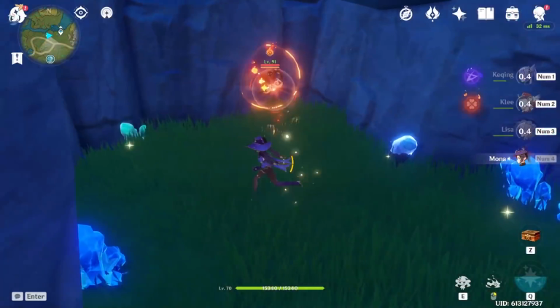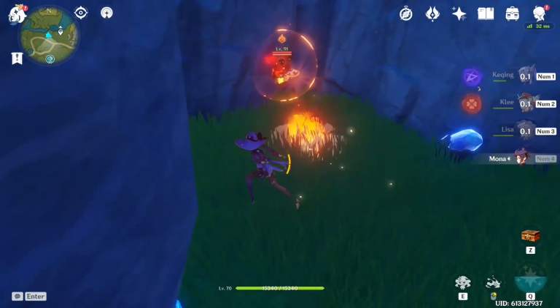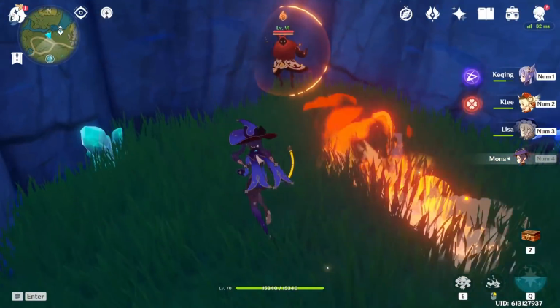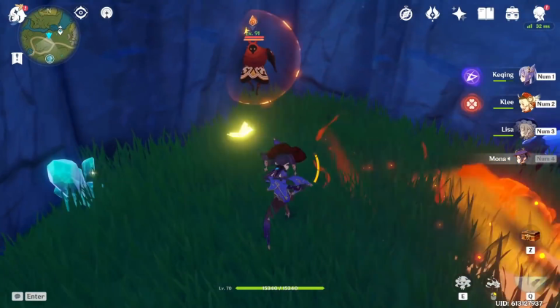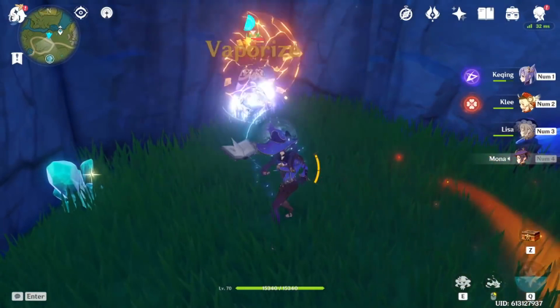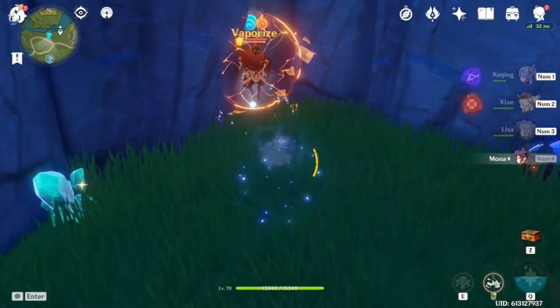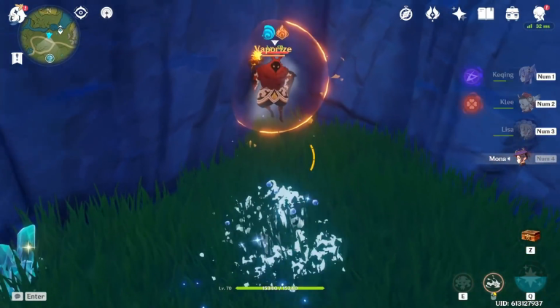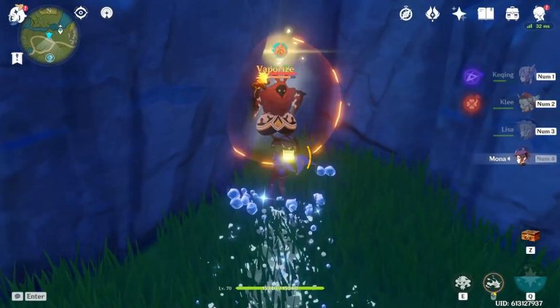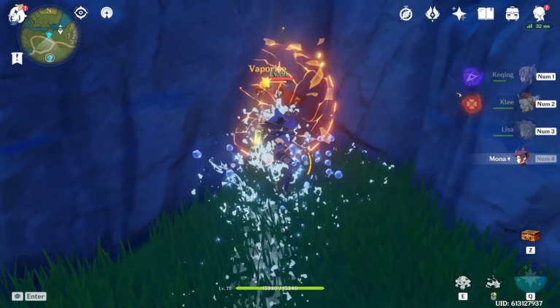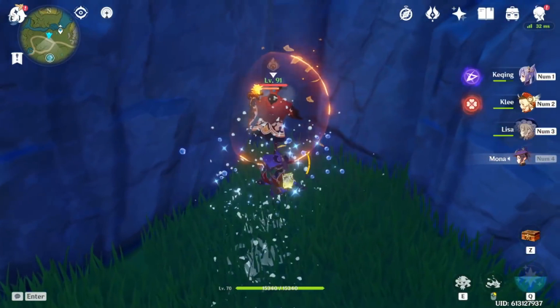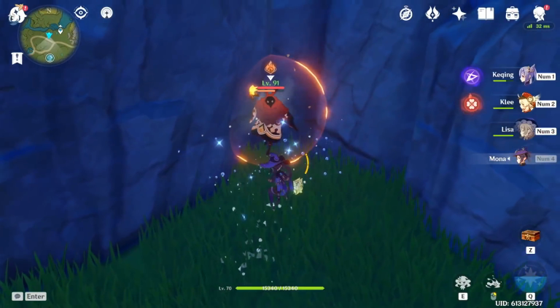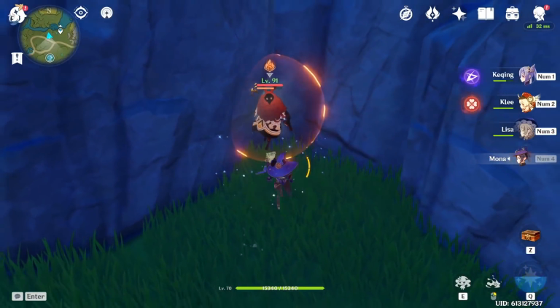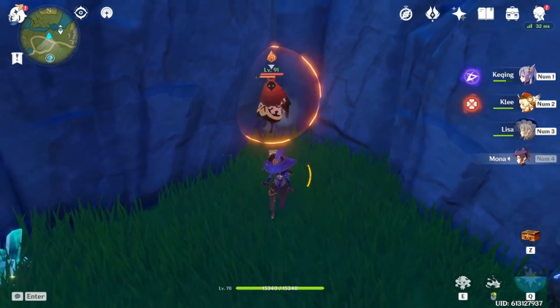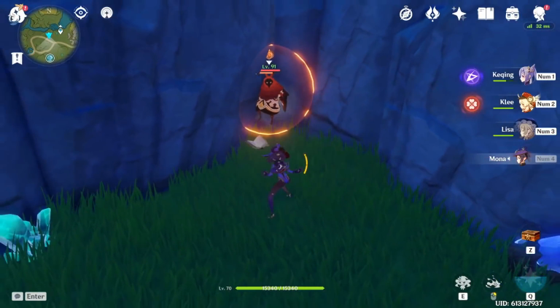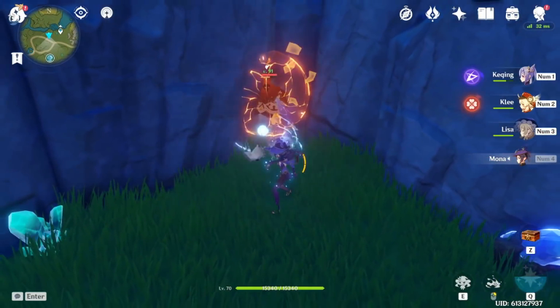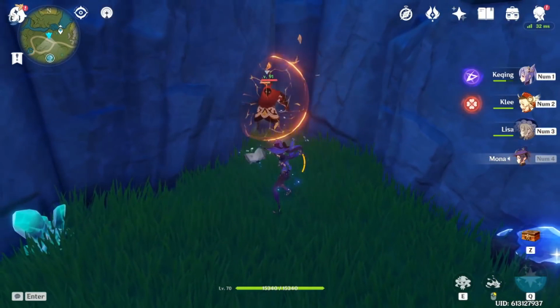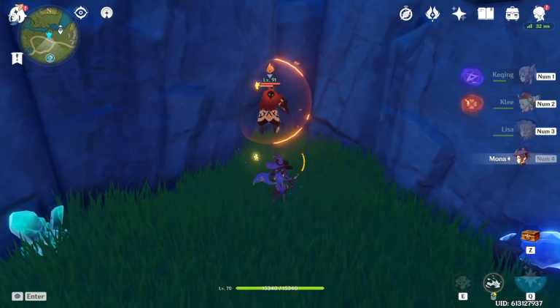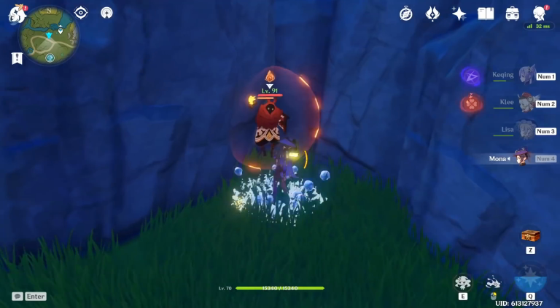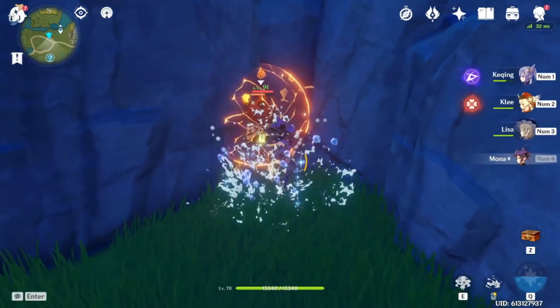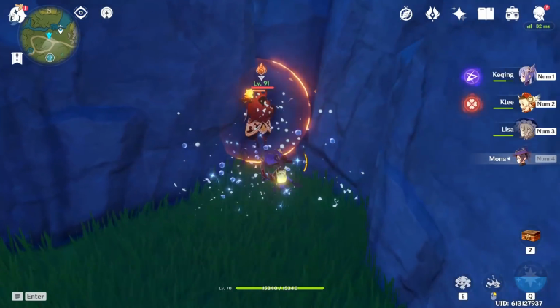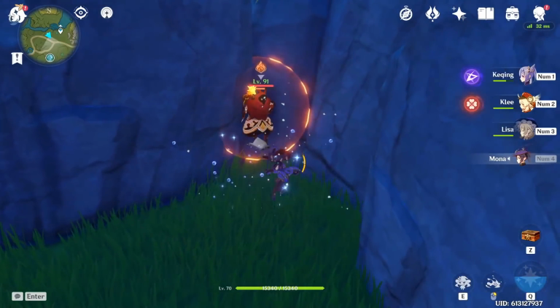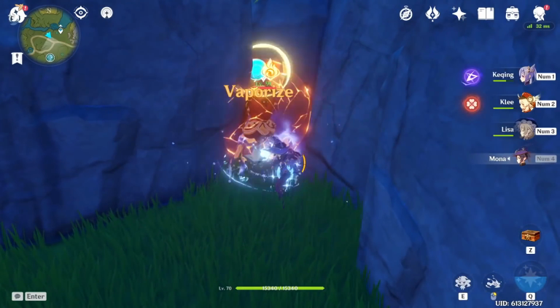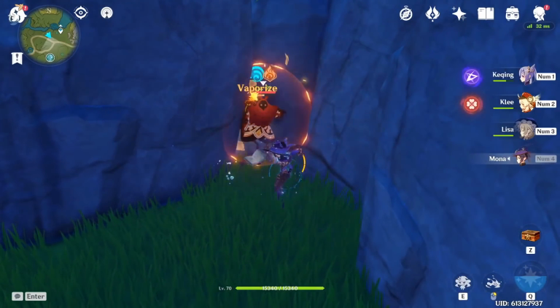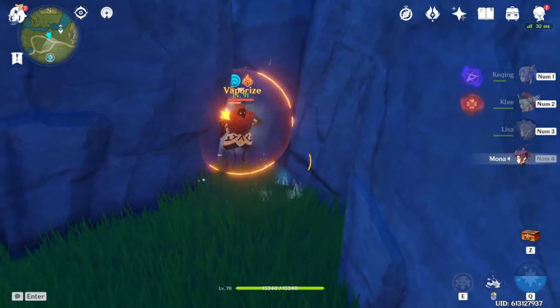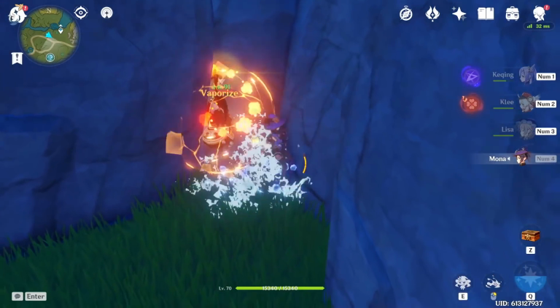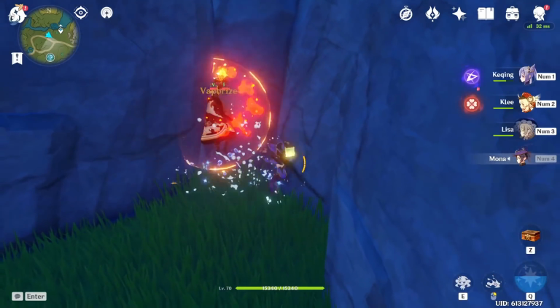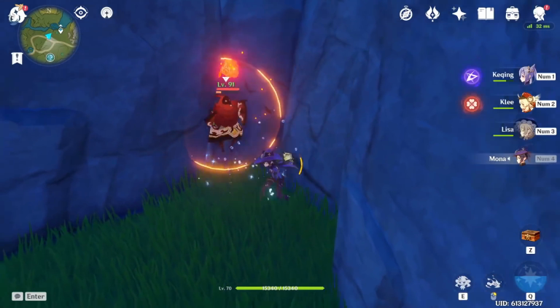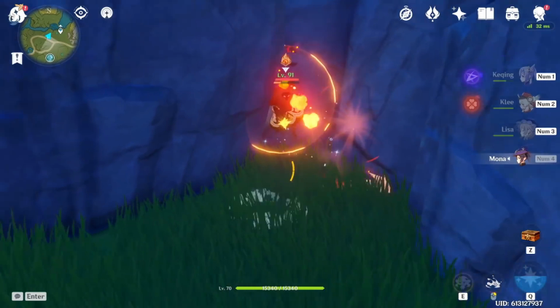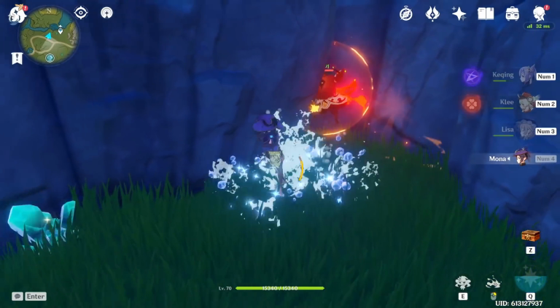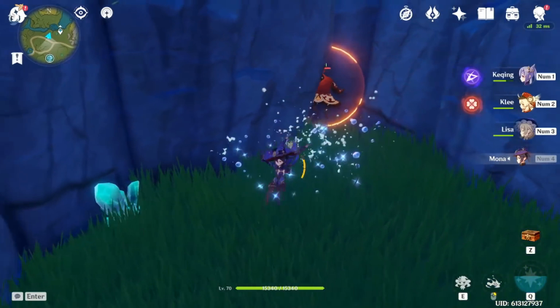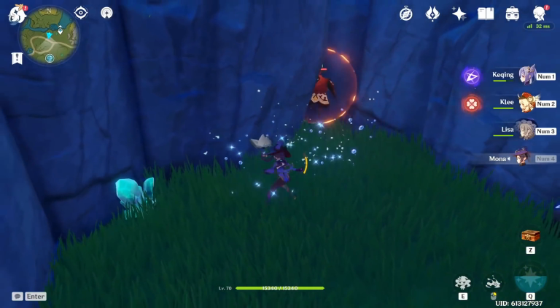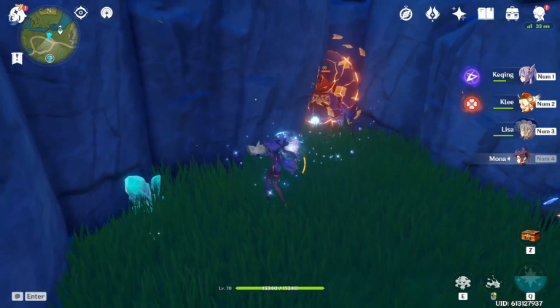Use Mona's sprint resurface as a hydro application to take pyro shields down just a little bit quicker, since her auto attack internal cooldown is lengthy.